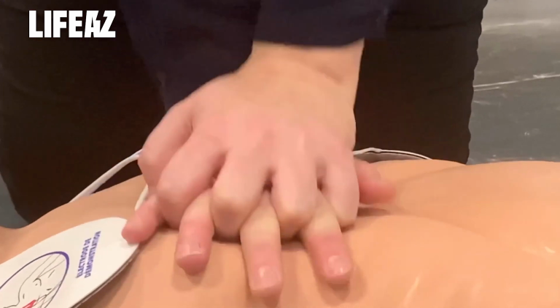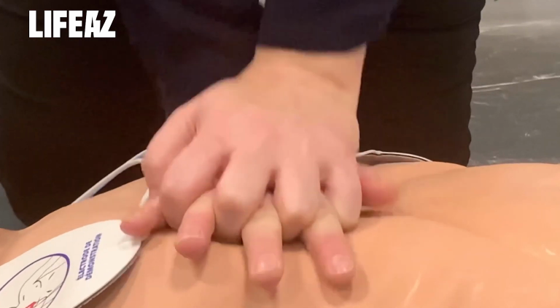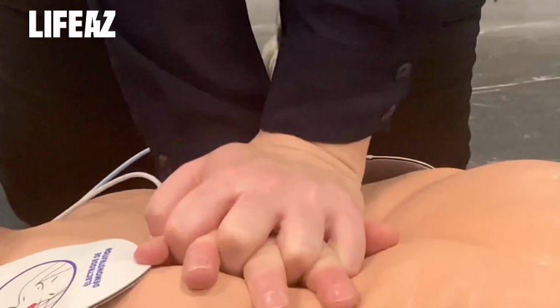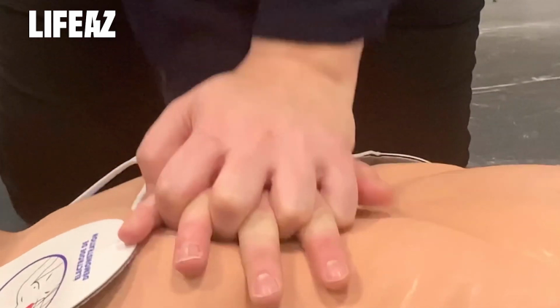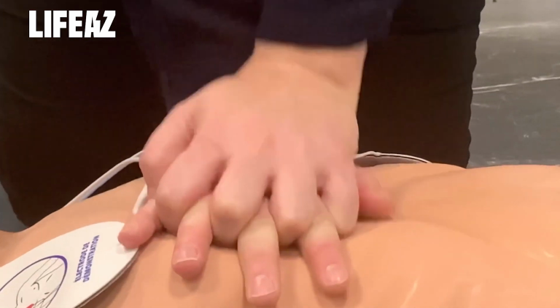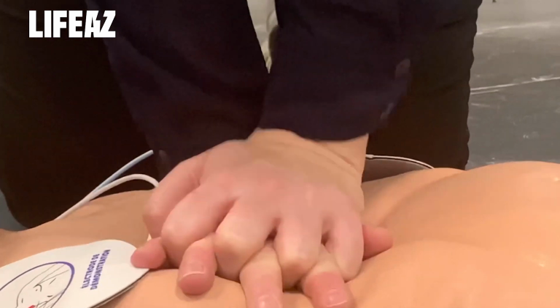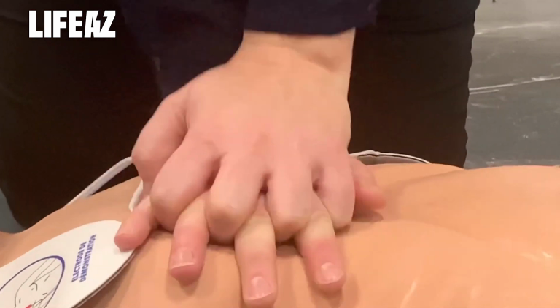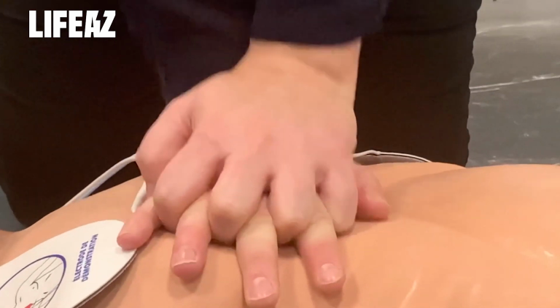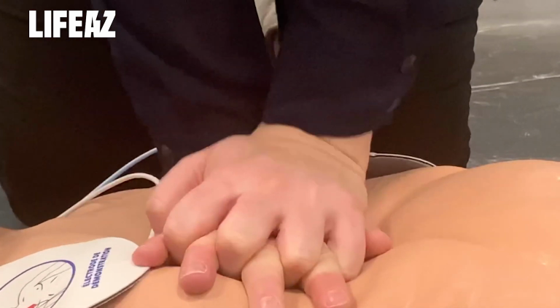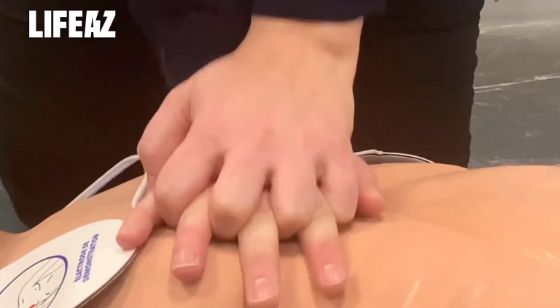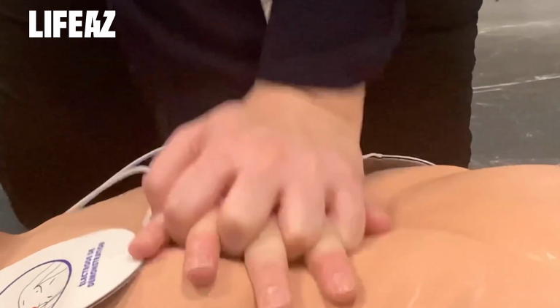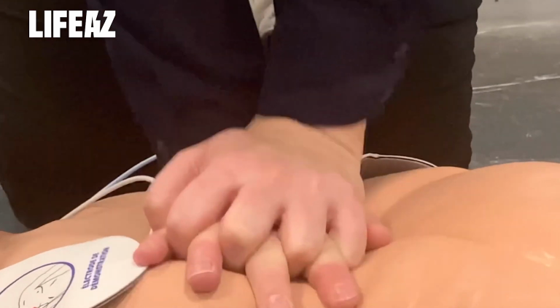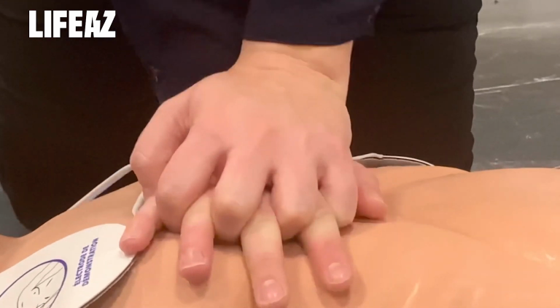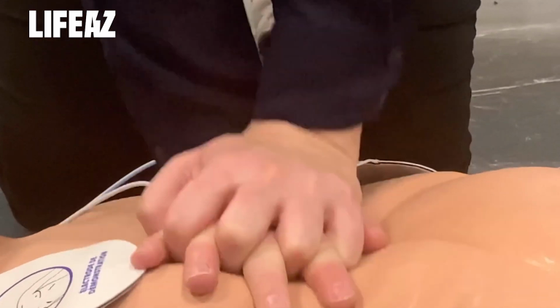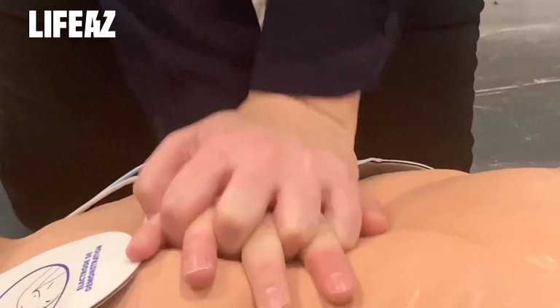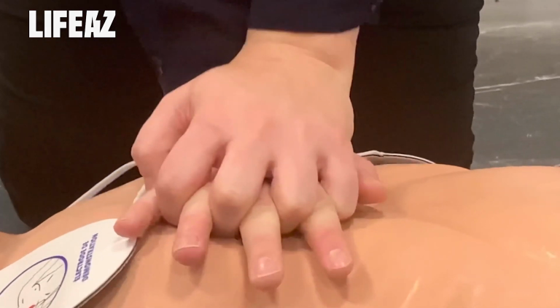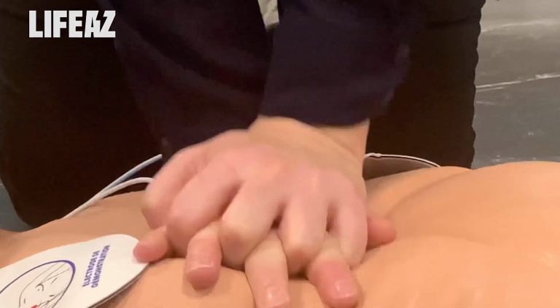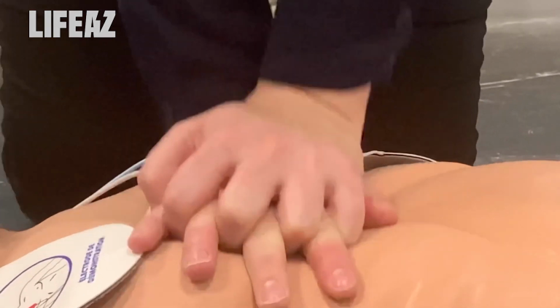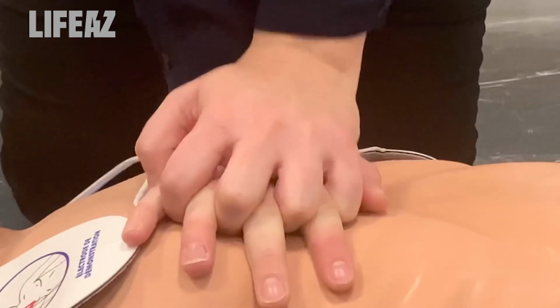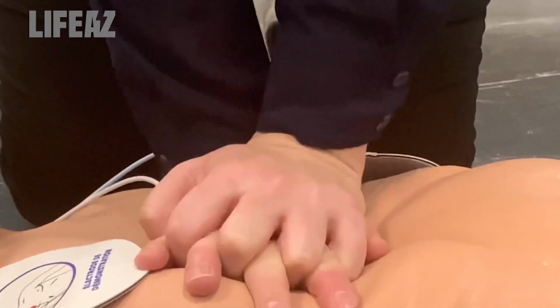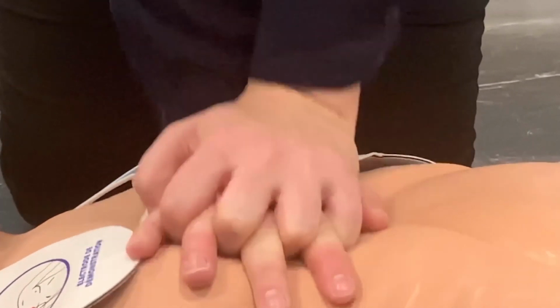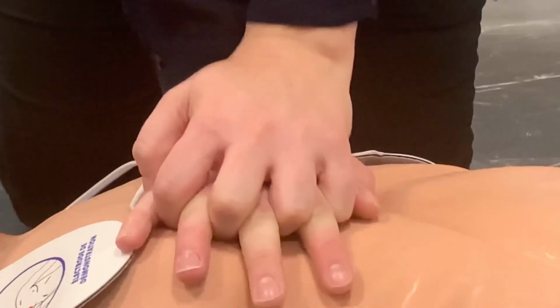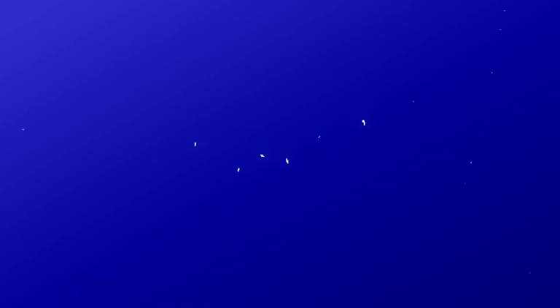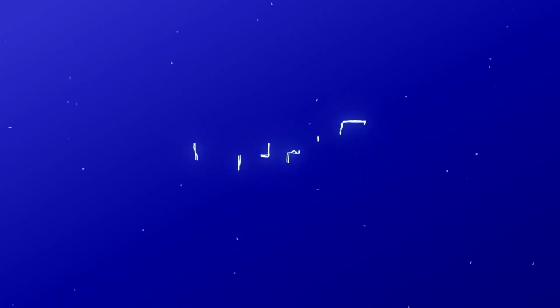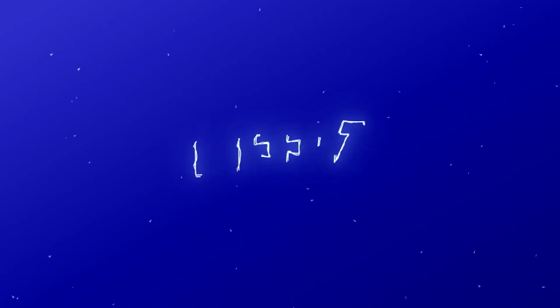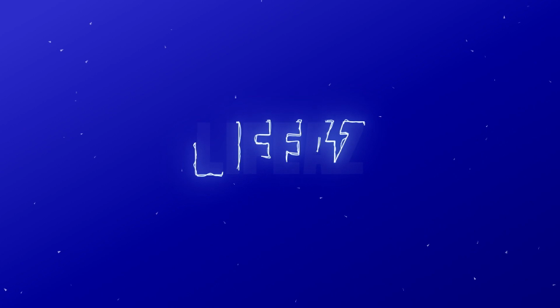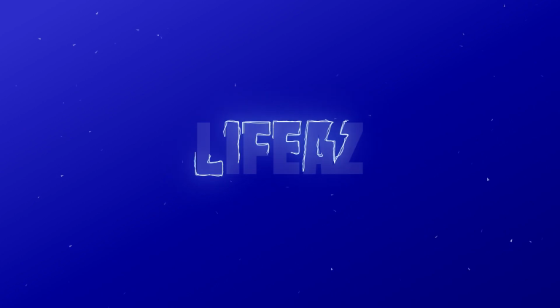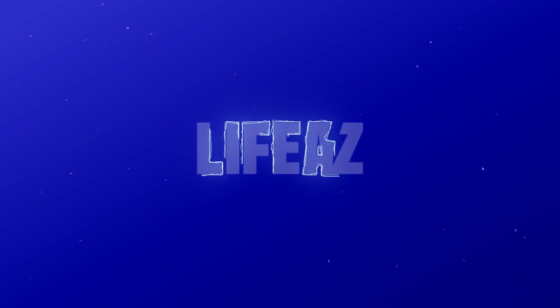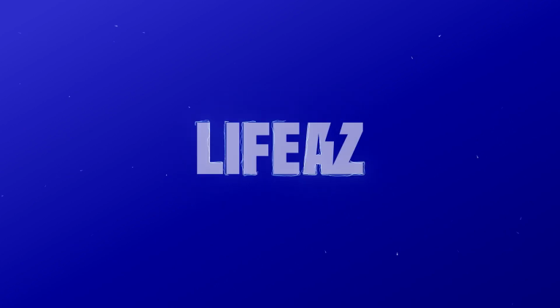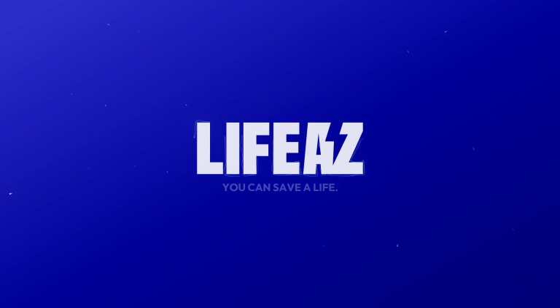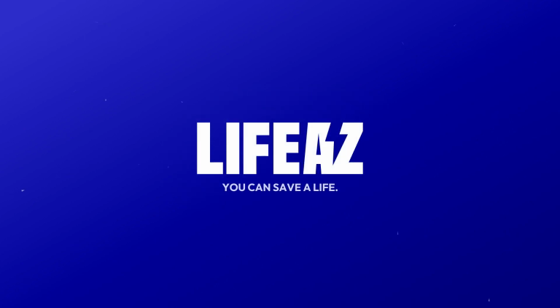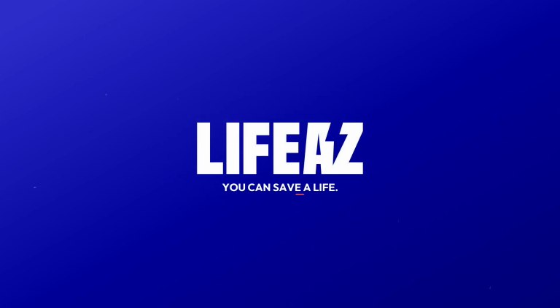Now you have all the information you need and you're ready to go. You don't need training to save a life.